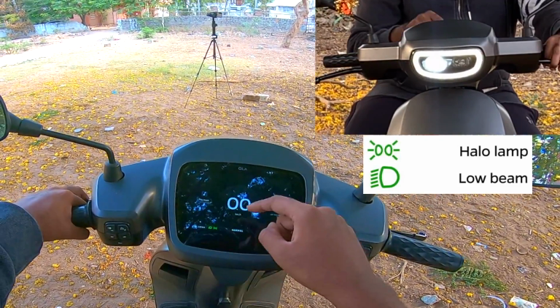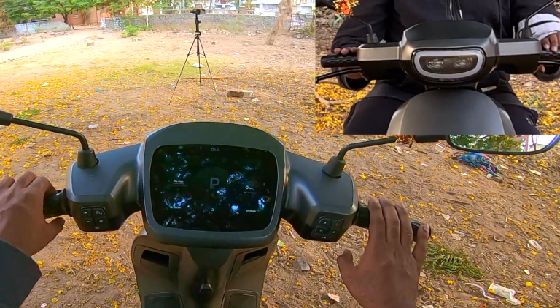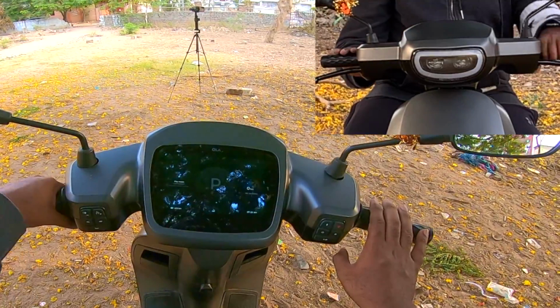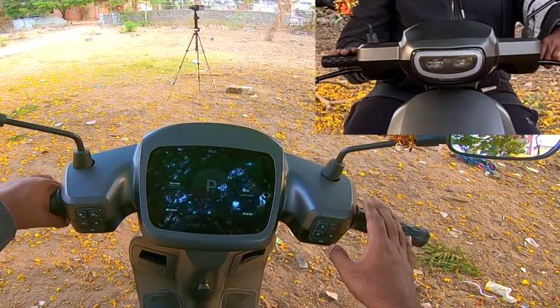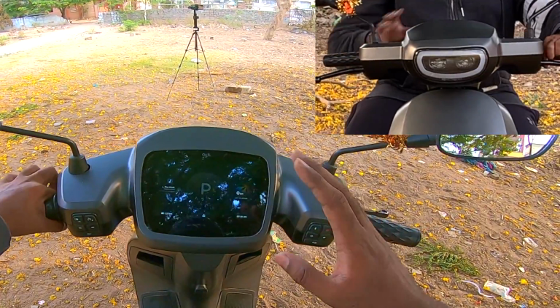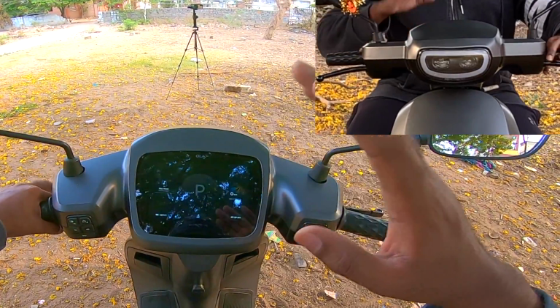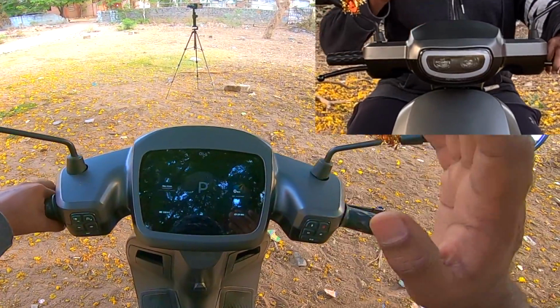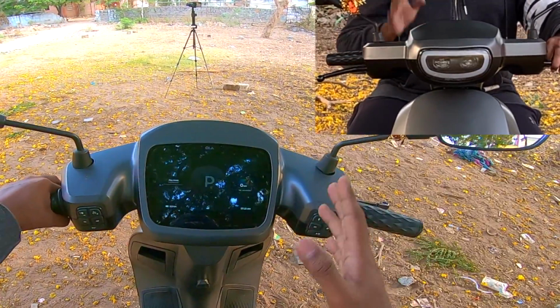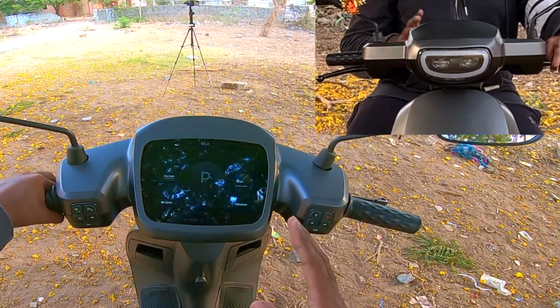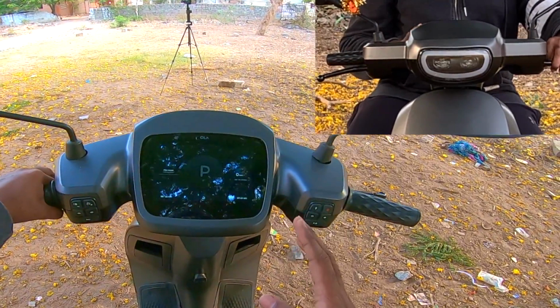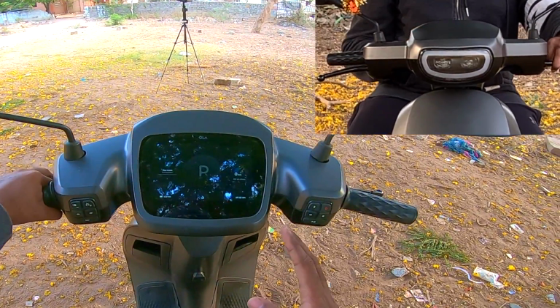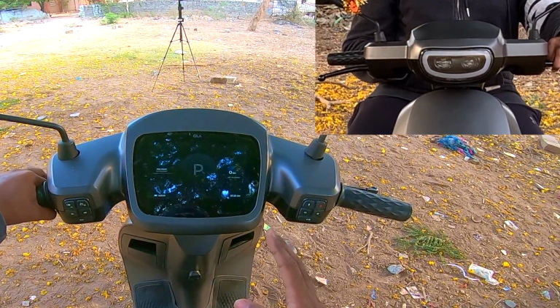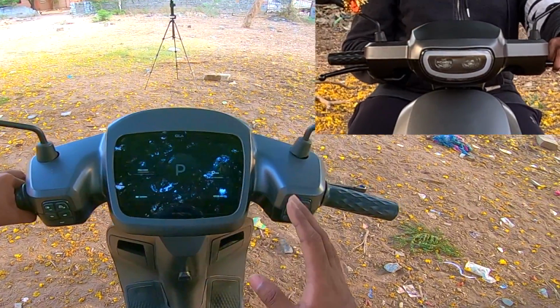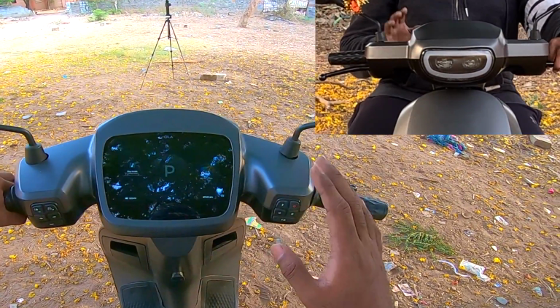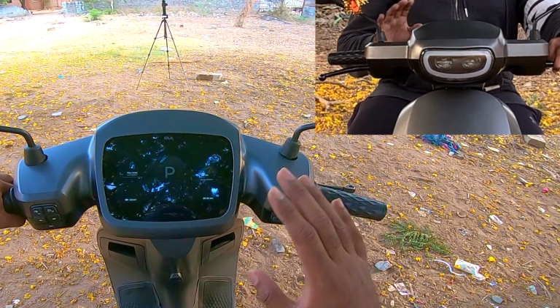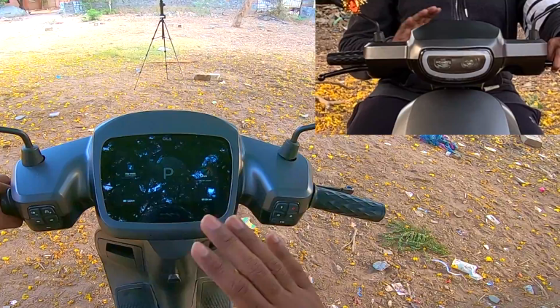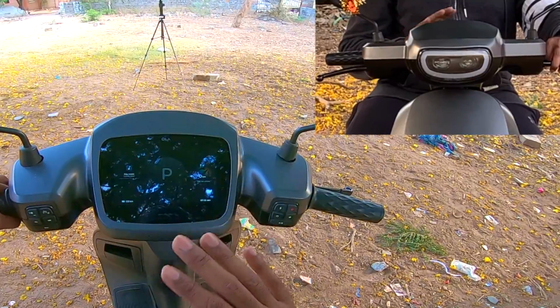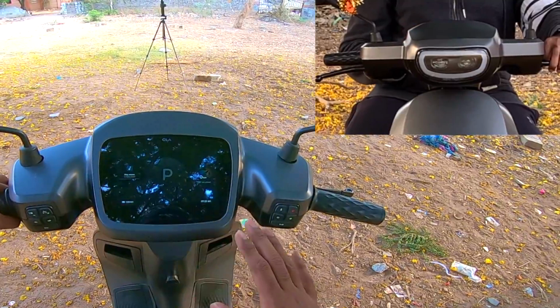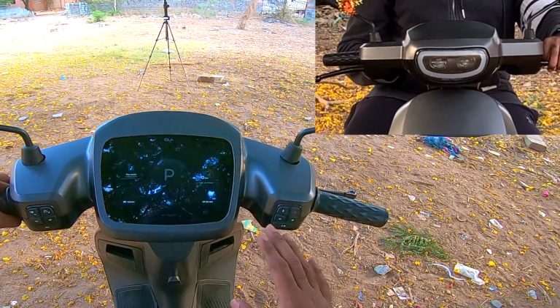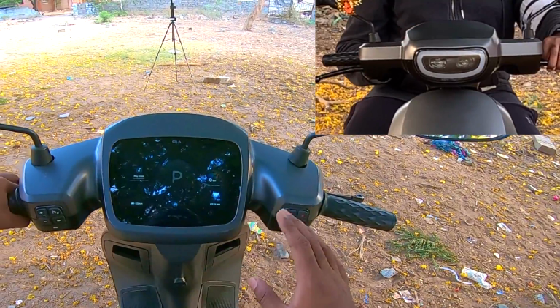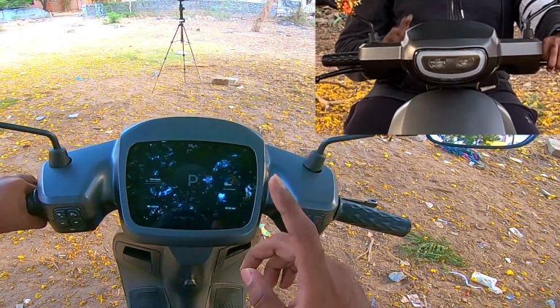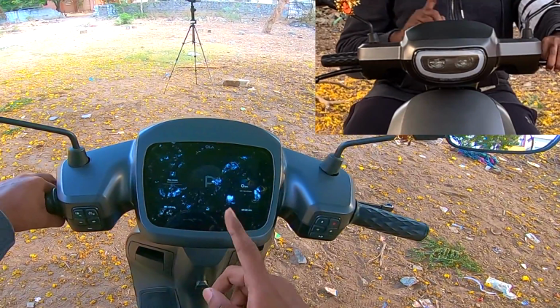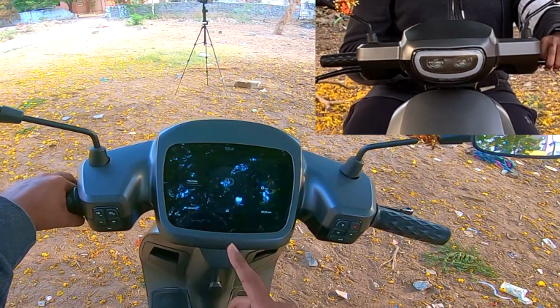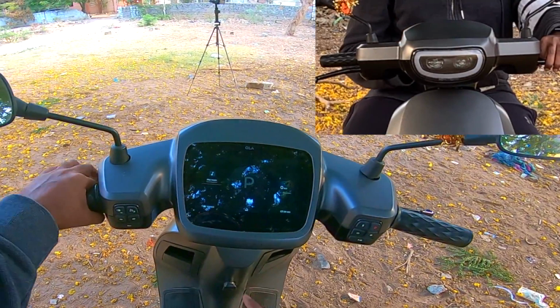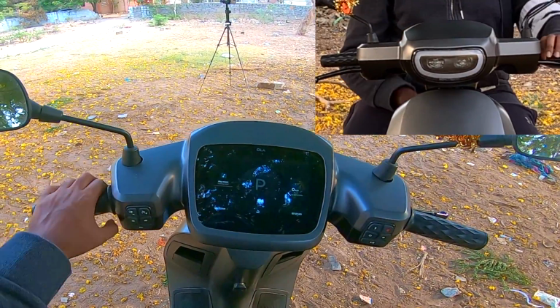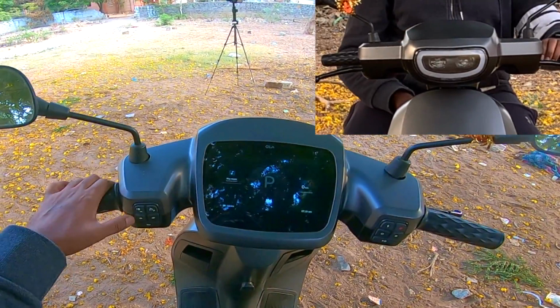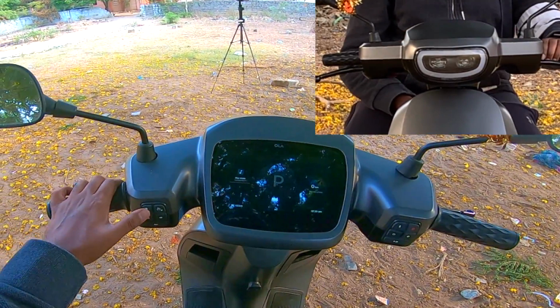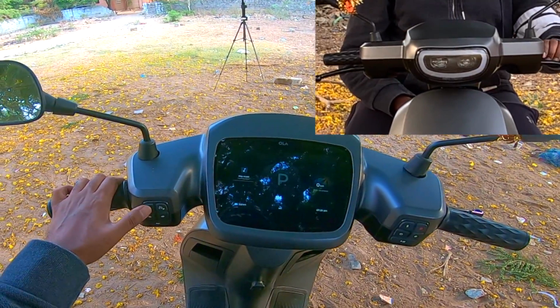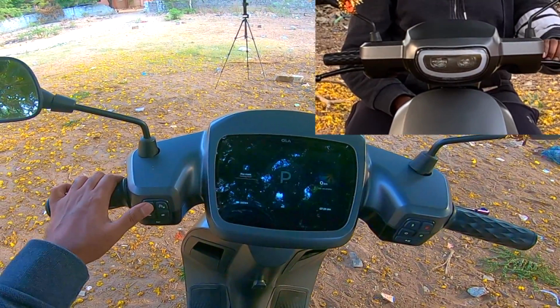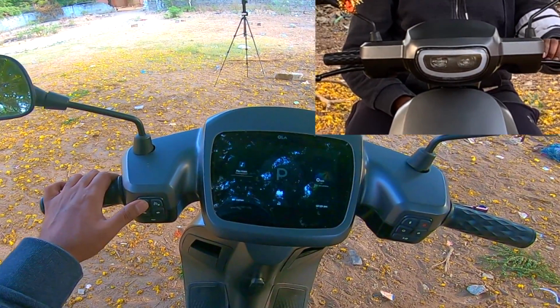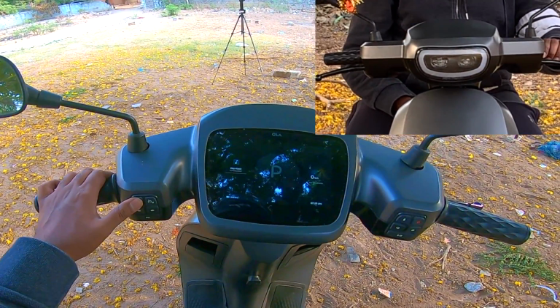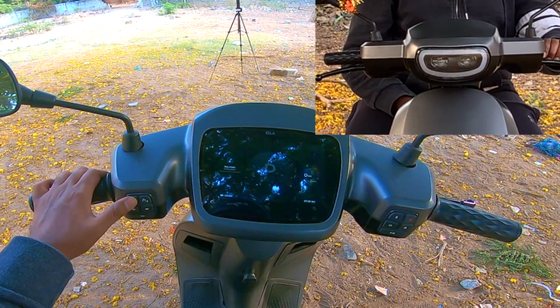If you want only the halo lamp to turn on, the only way to do it is in park mode. Hold this button for two seconds.